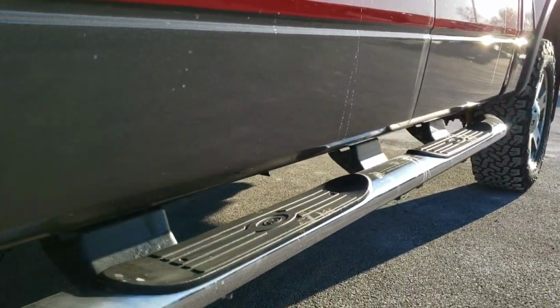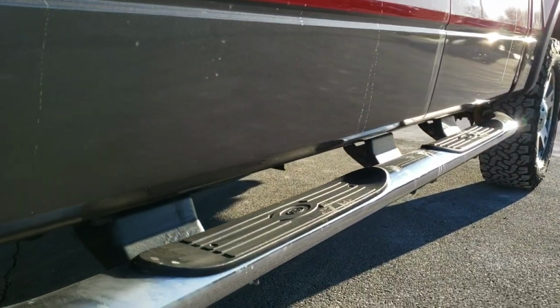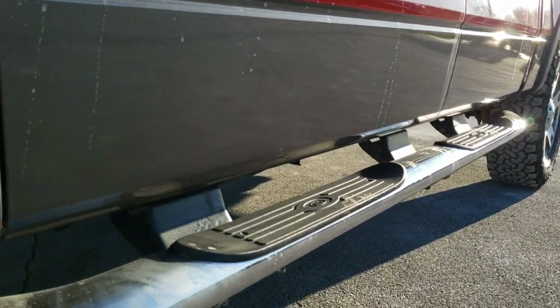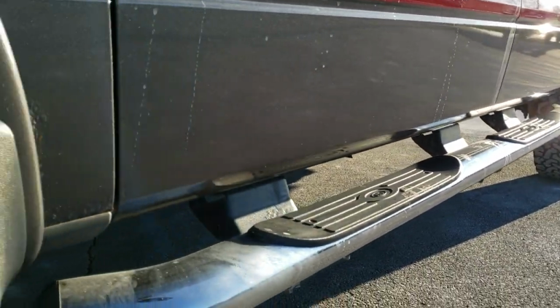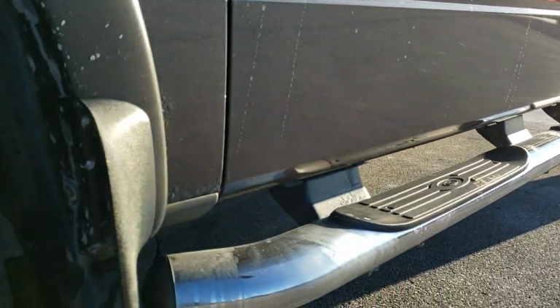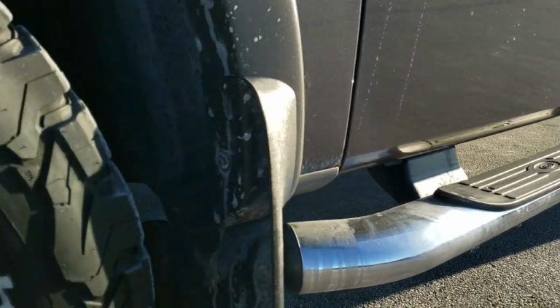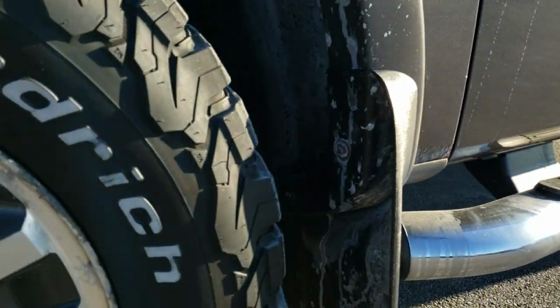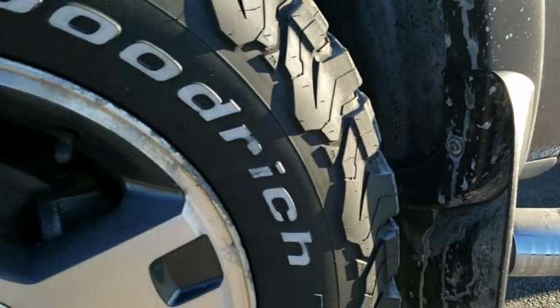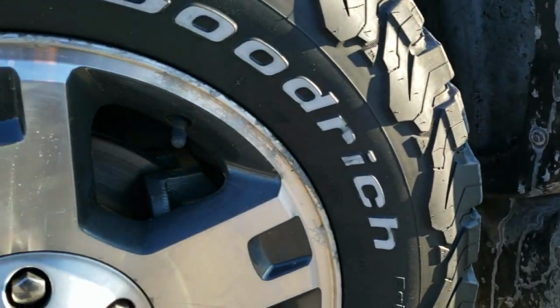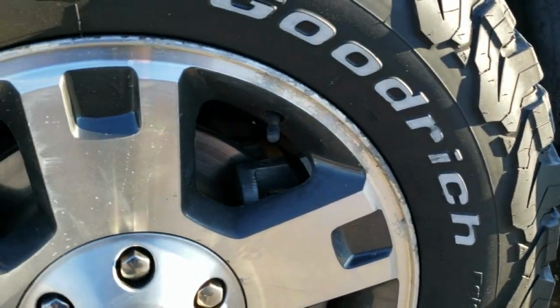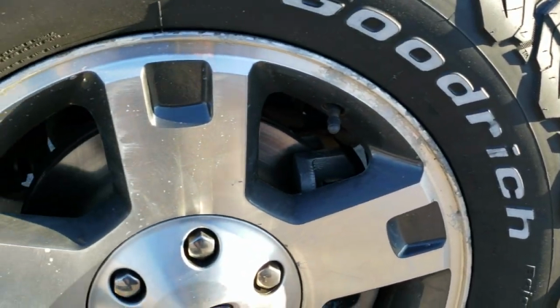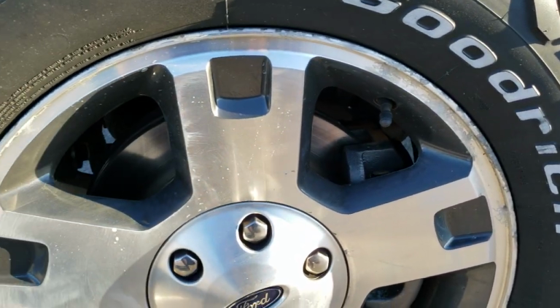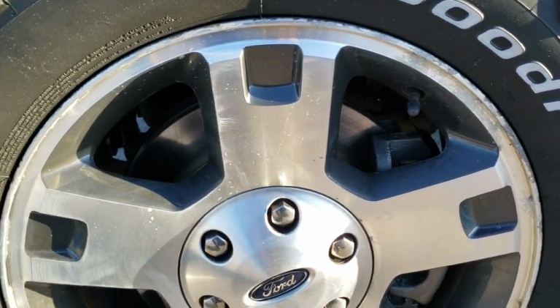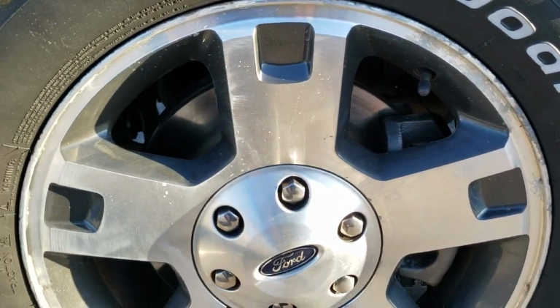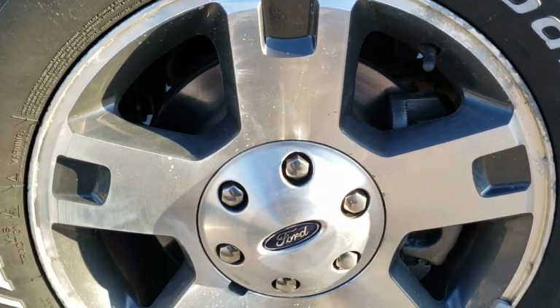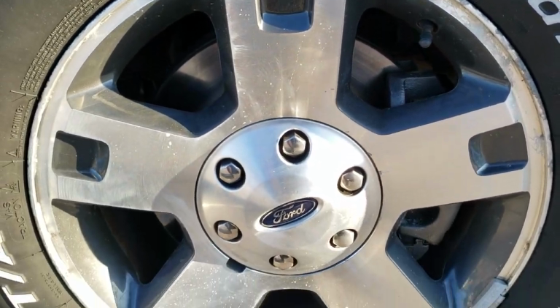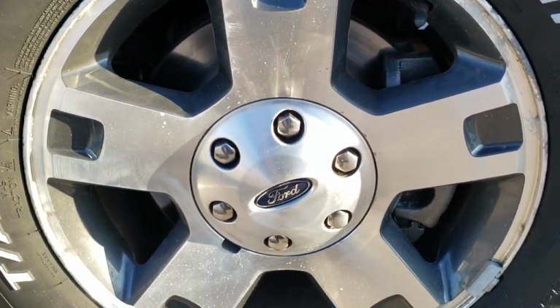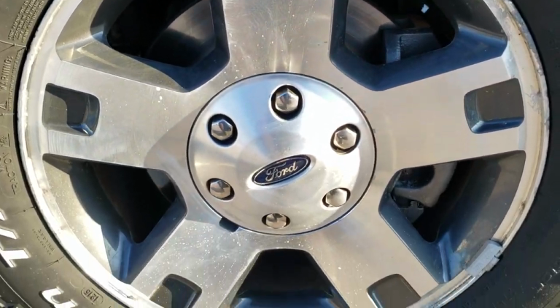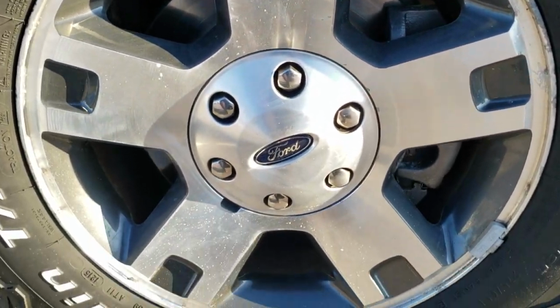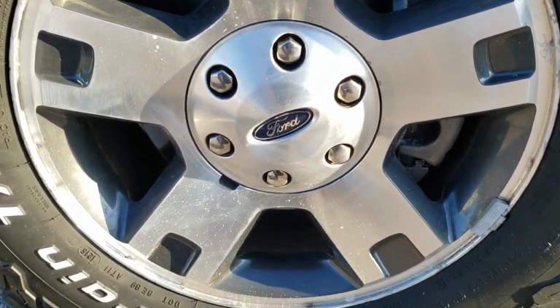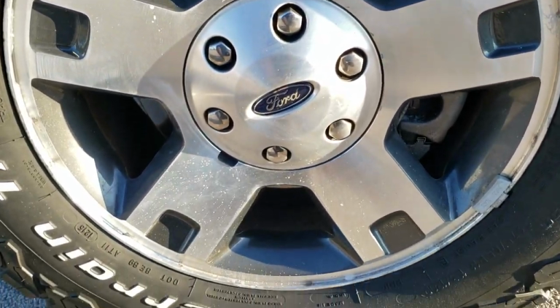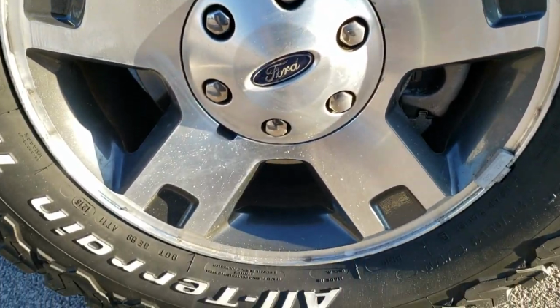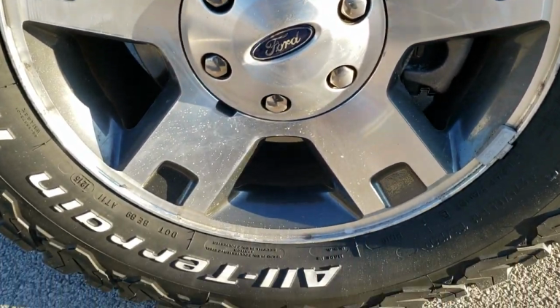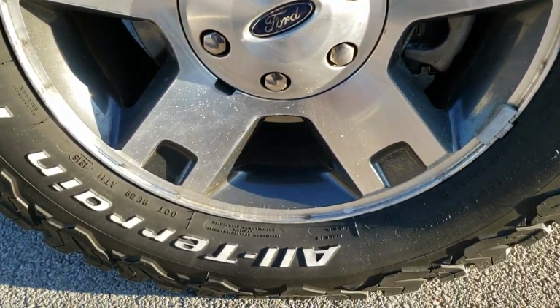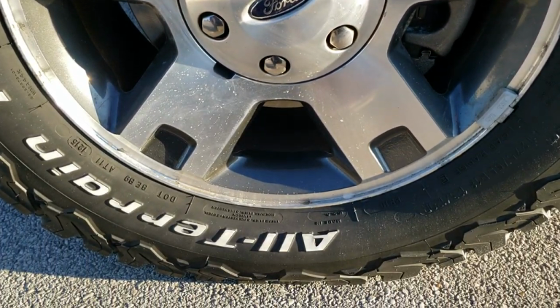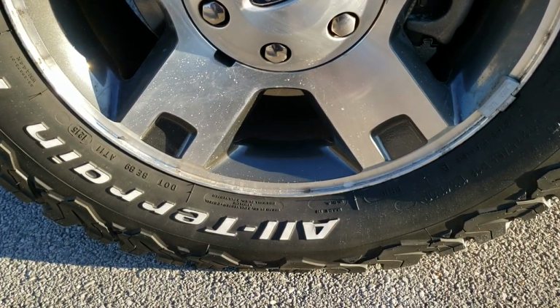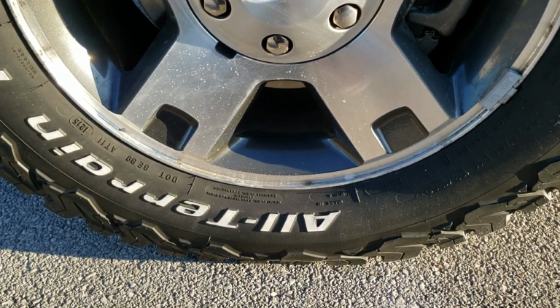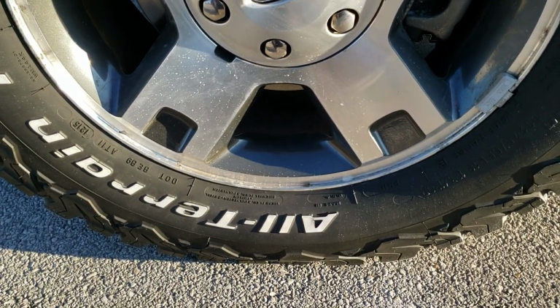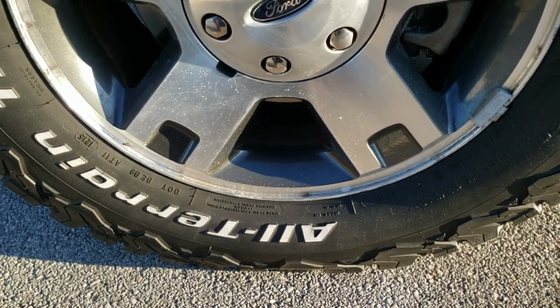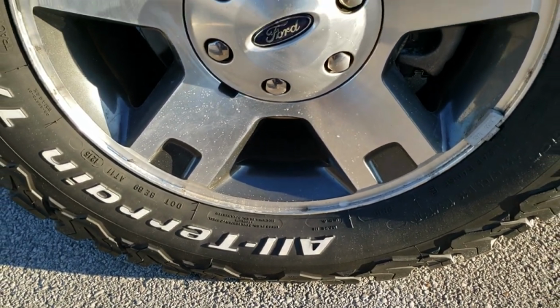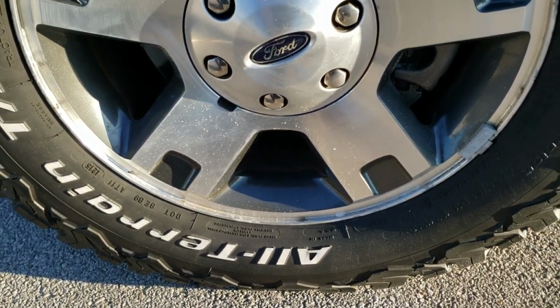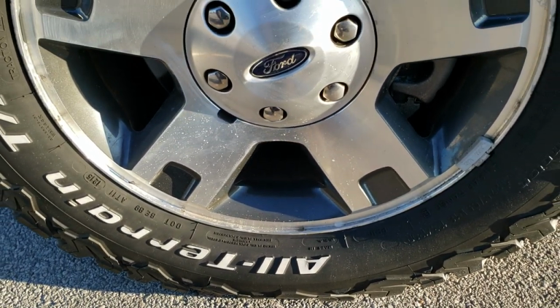If you want to check out more photos of this truck, in the upper right-hand part of your screen they link right to our website, so check that out.